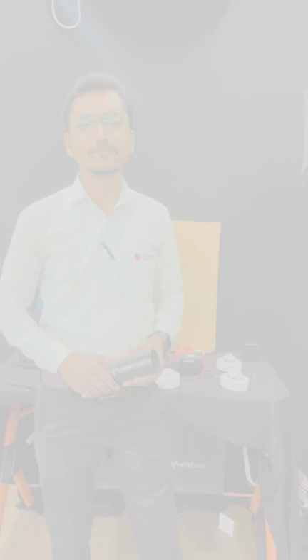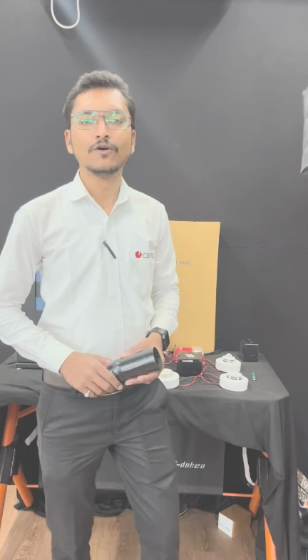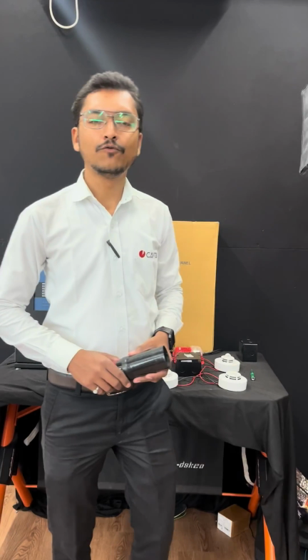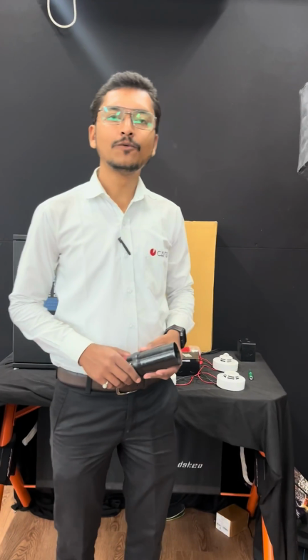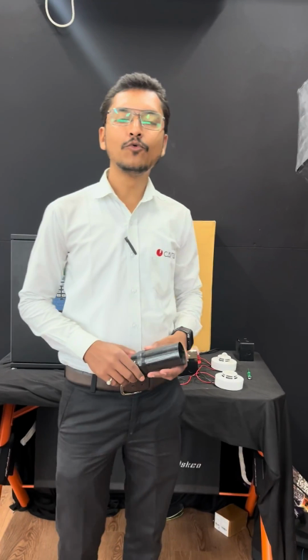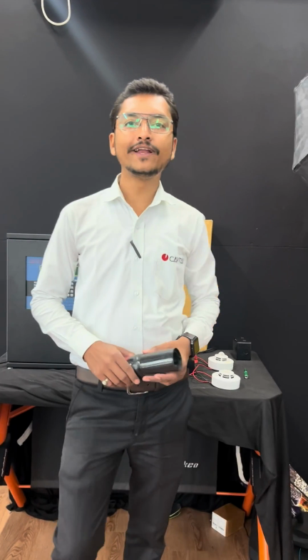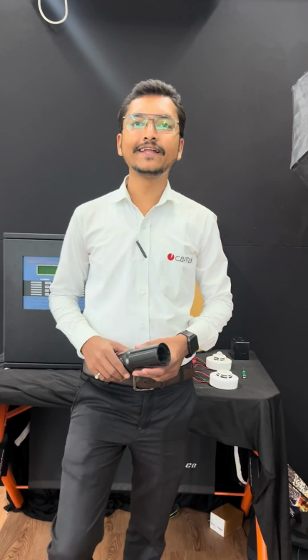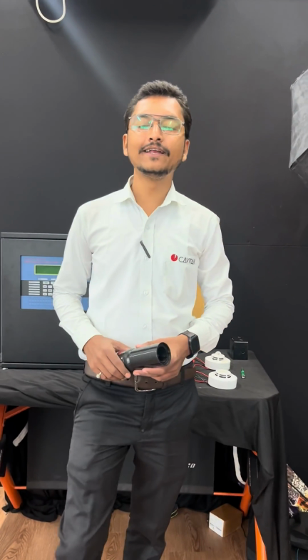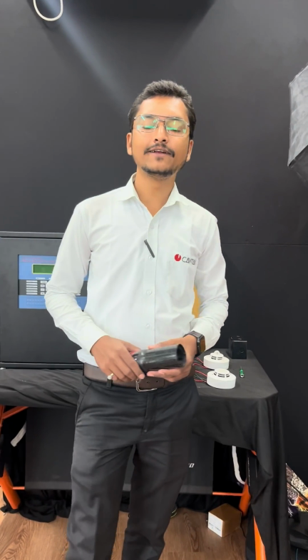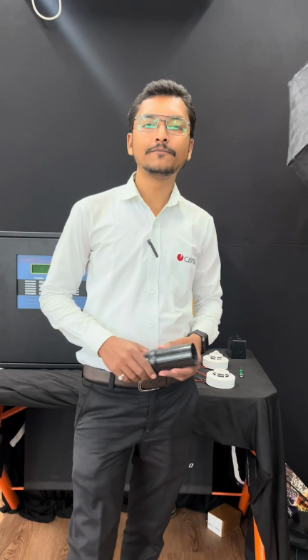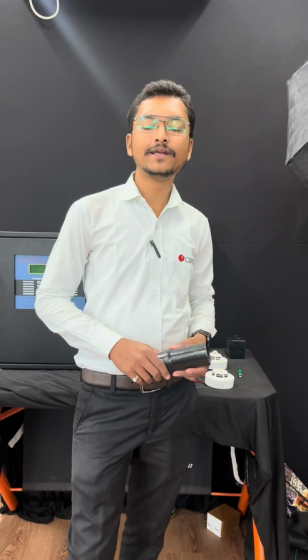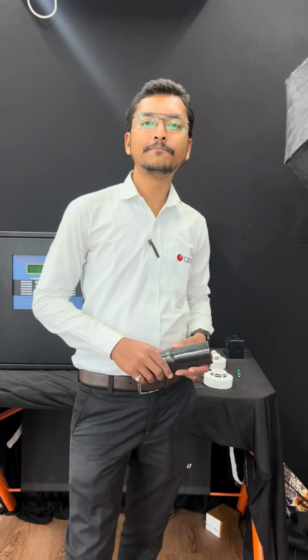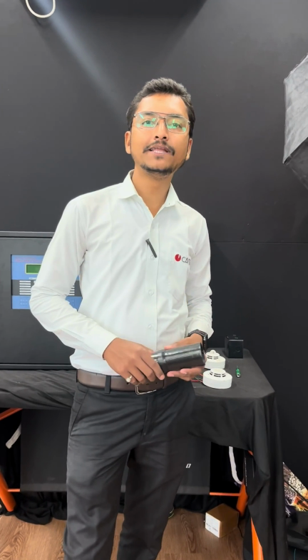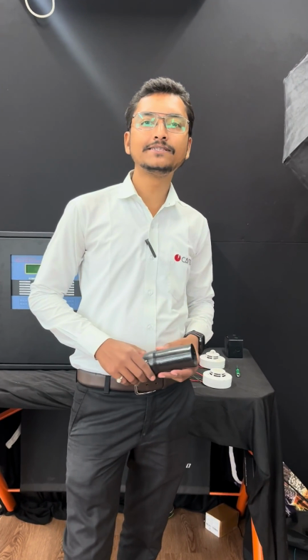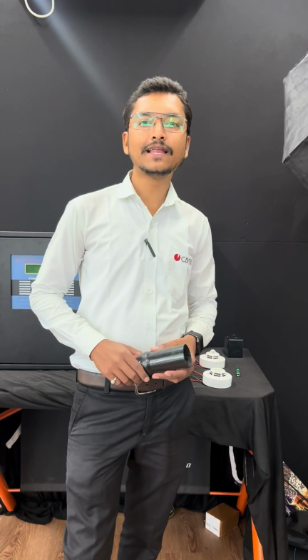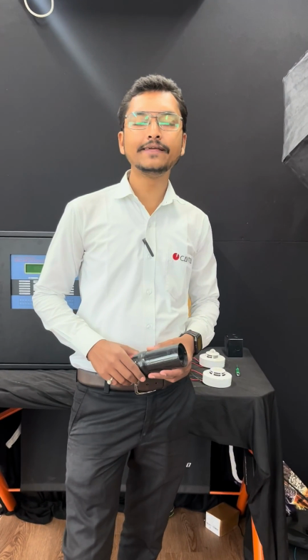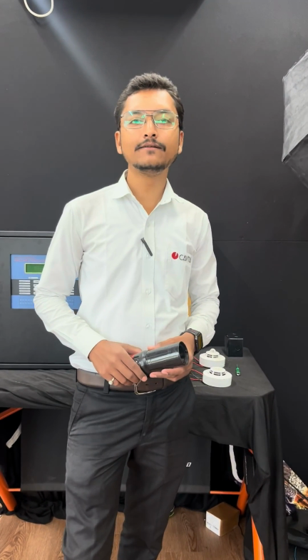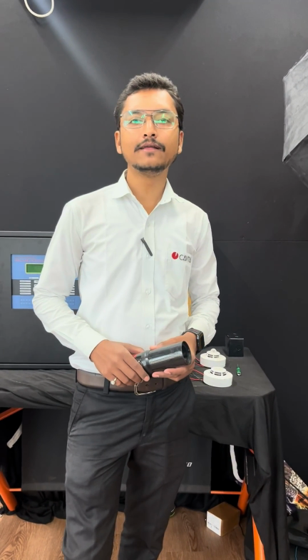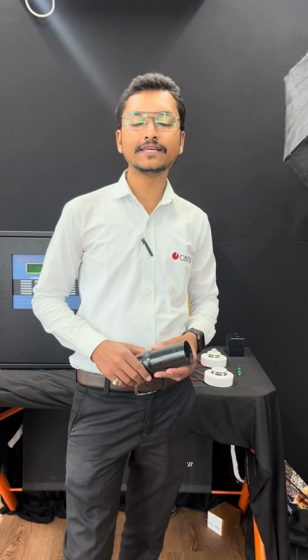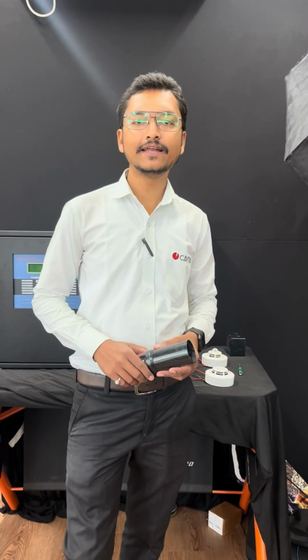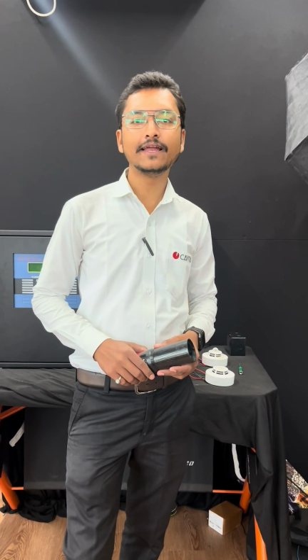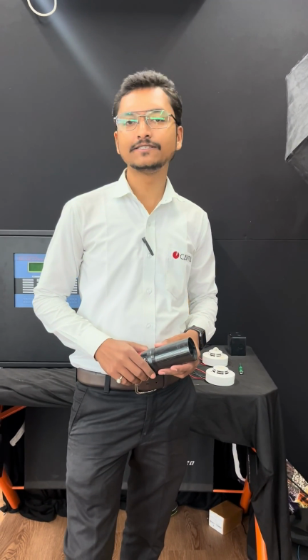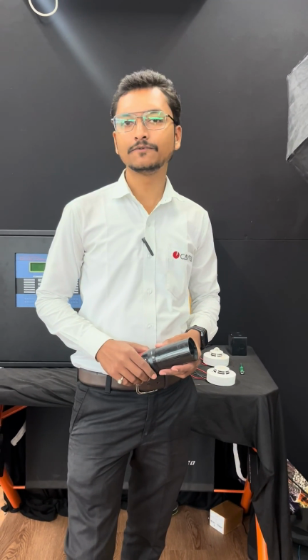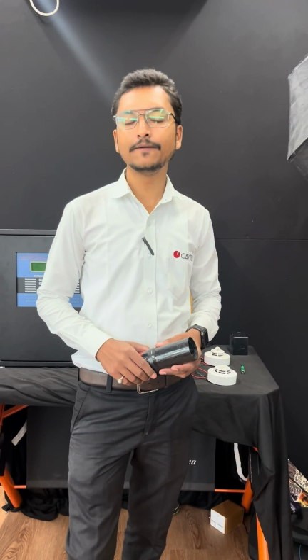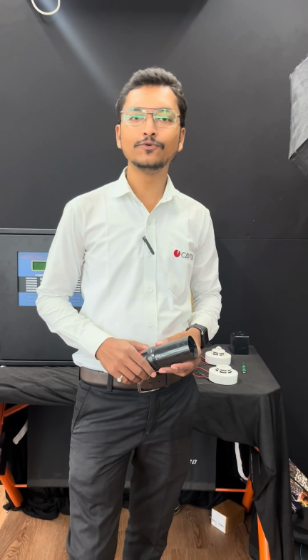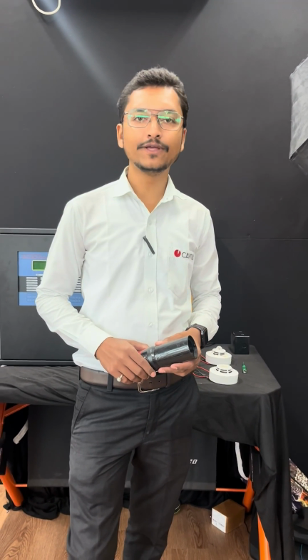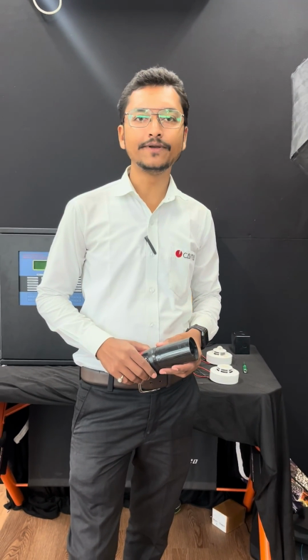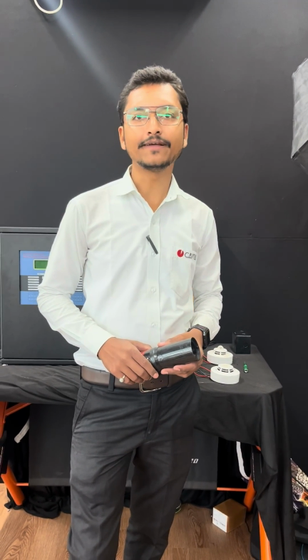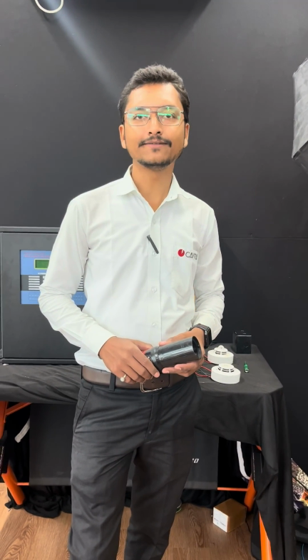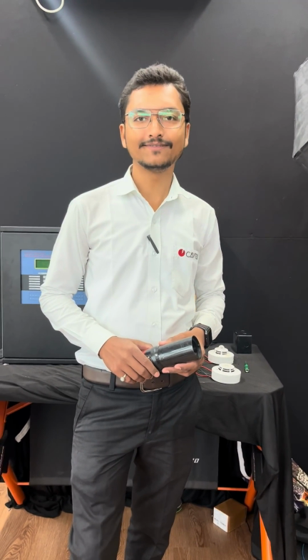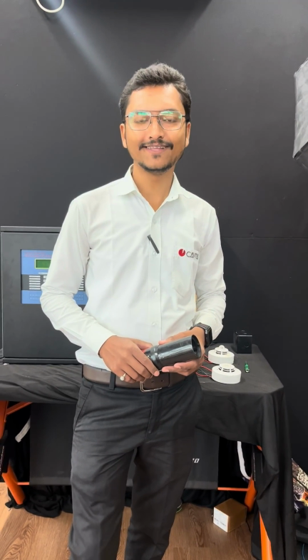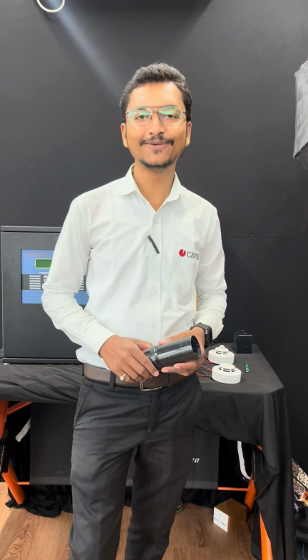For more tech-related updates, please like, share, and subscribe to KV Tech. Thank you.